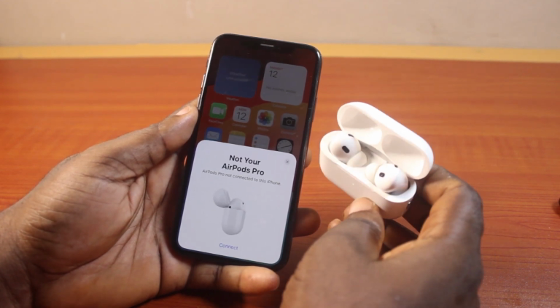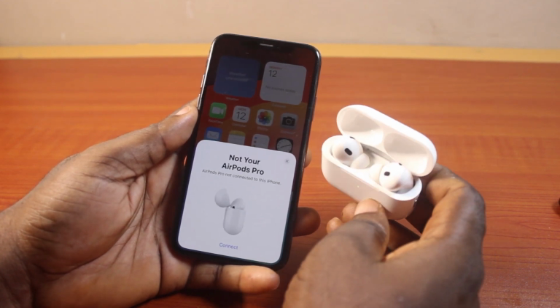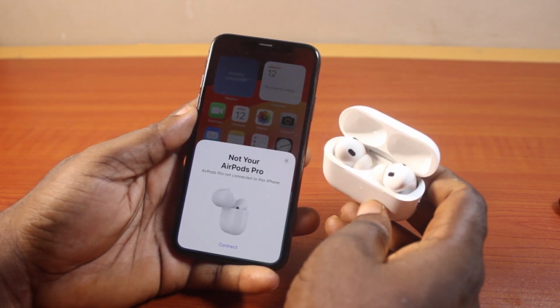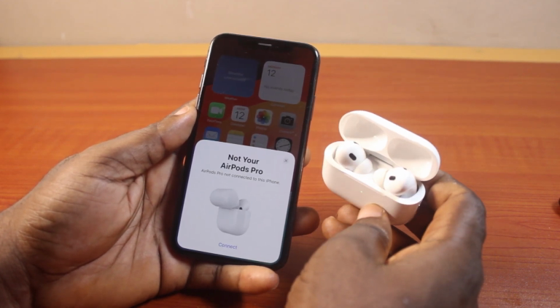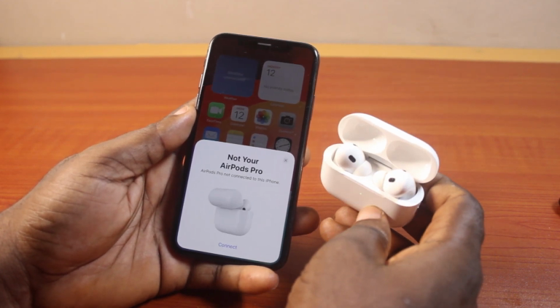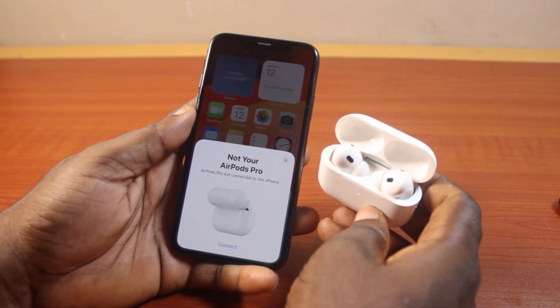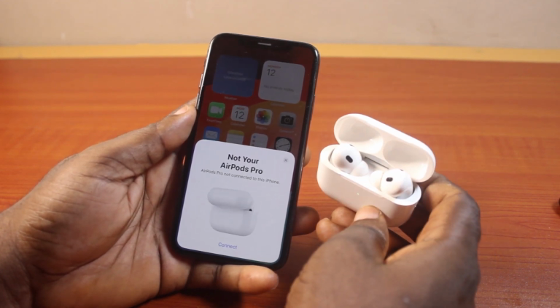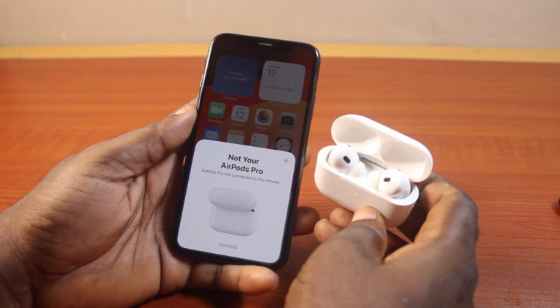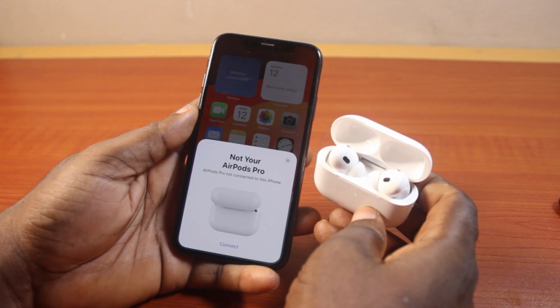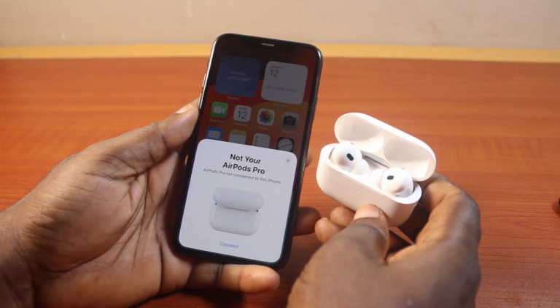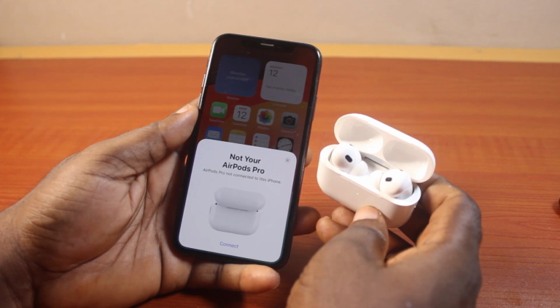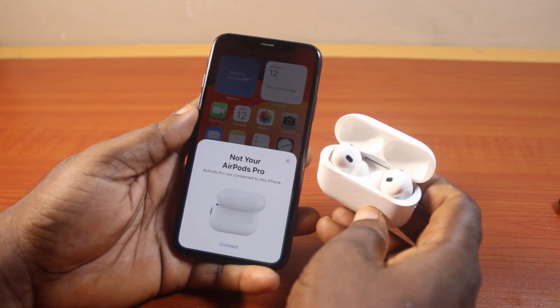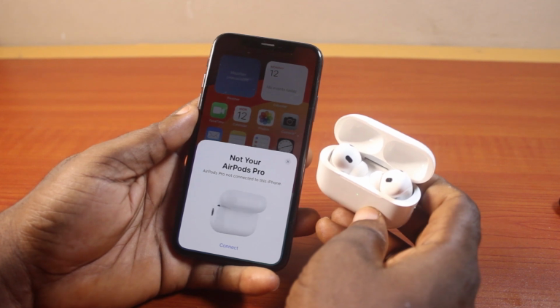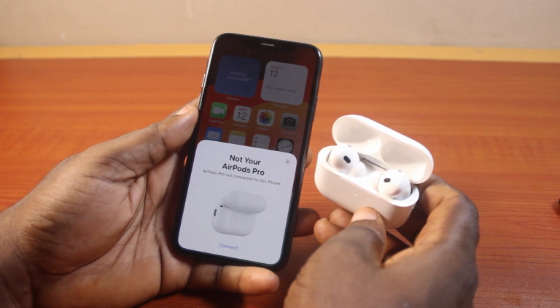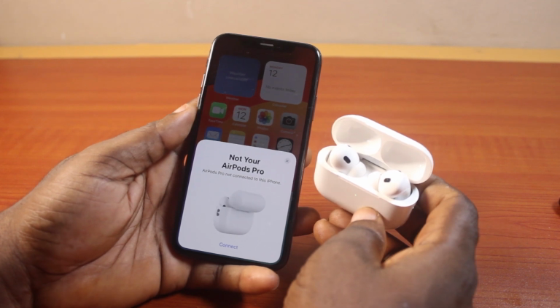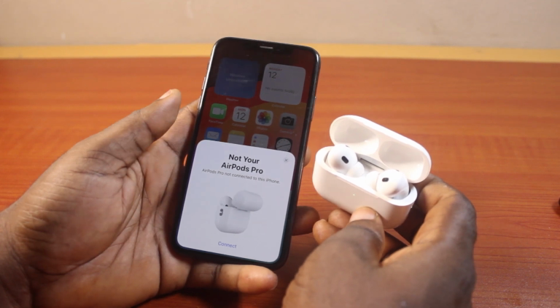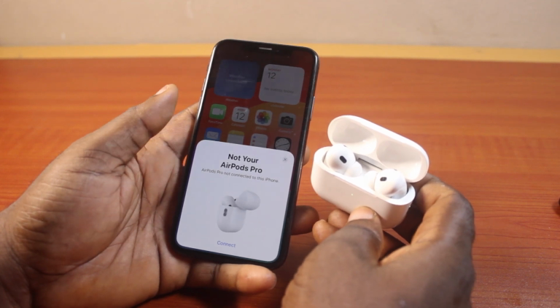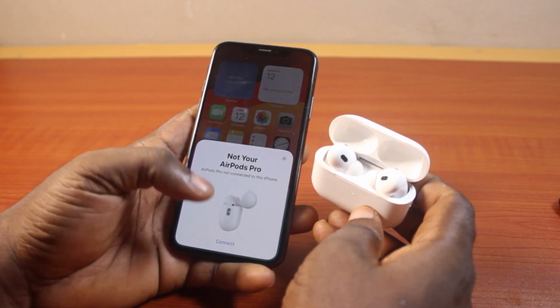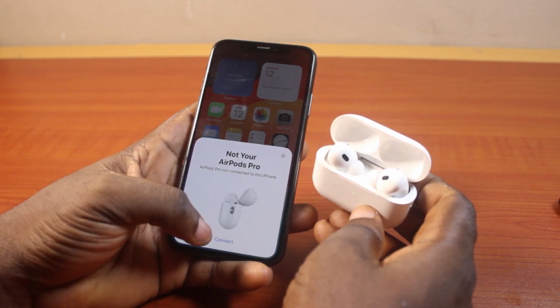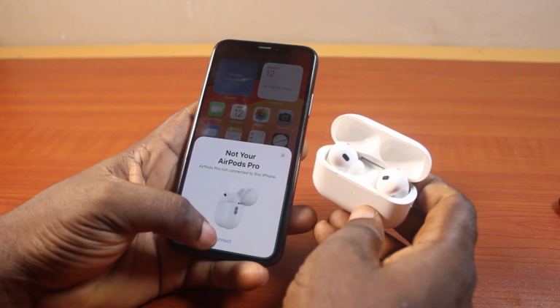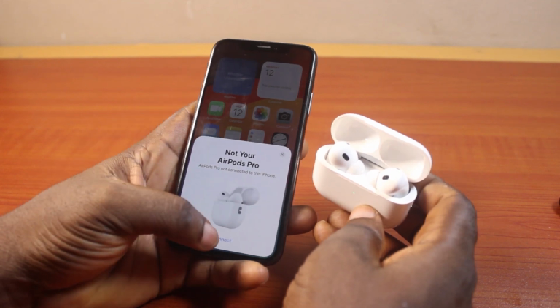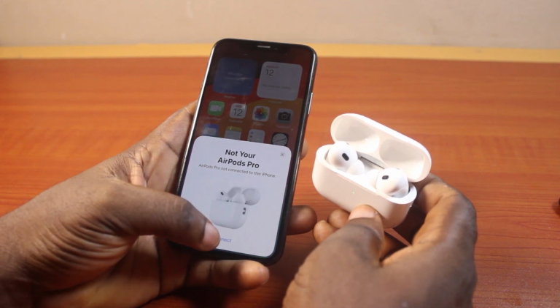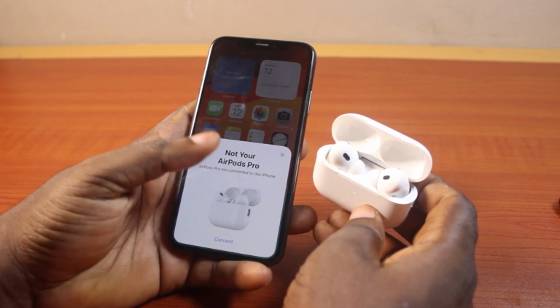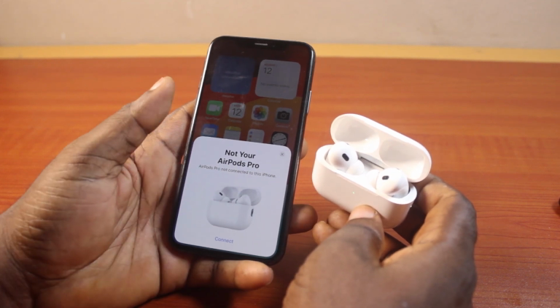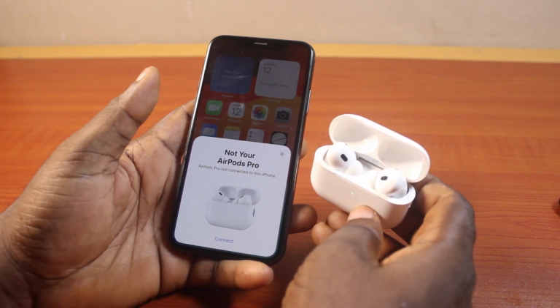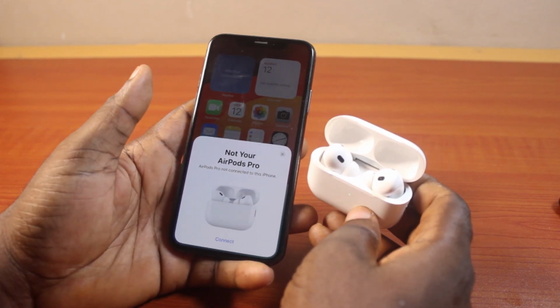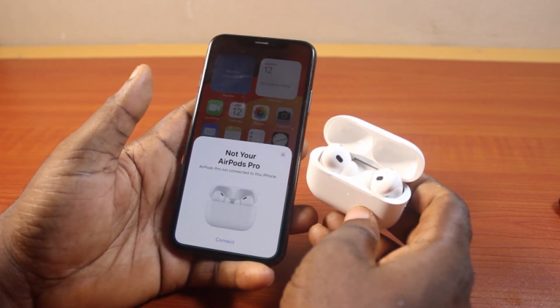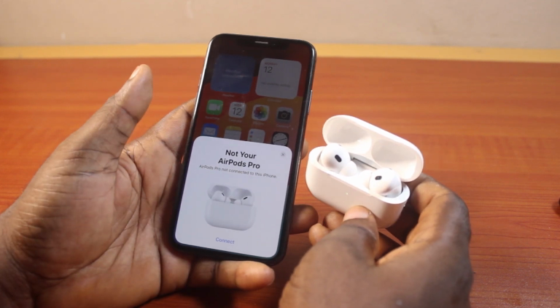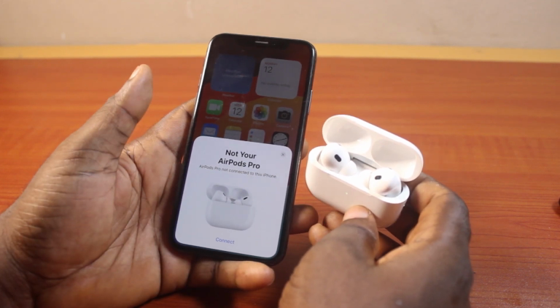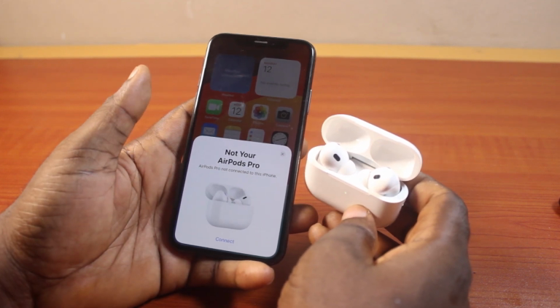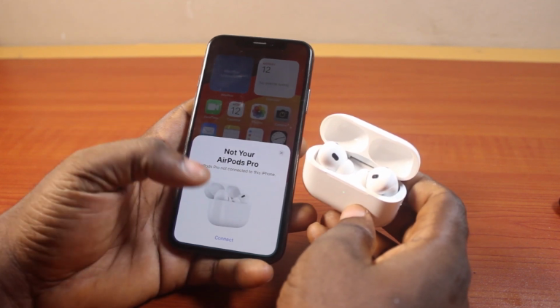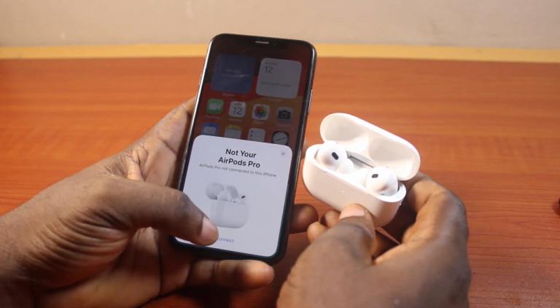And once you open the lid, you'll see a popup that says this is not your AirPods Pro. Then go ahead and click on the connect button on your iPhone XS.